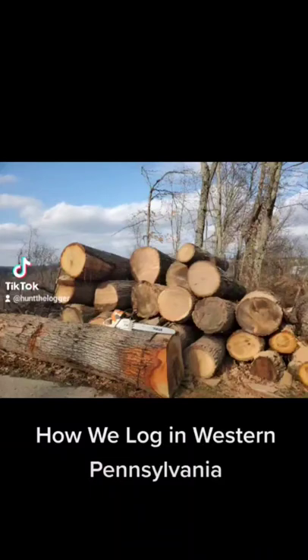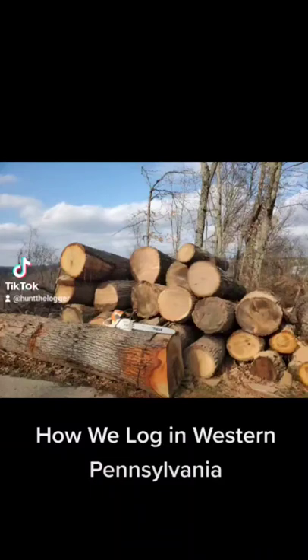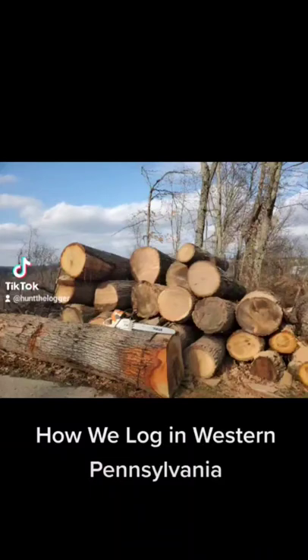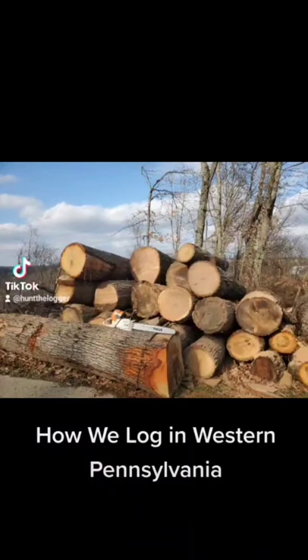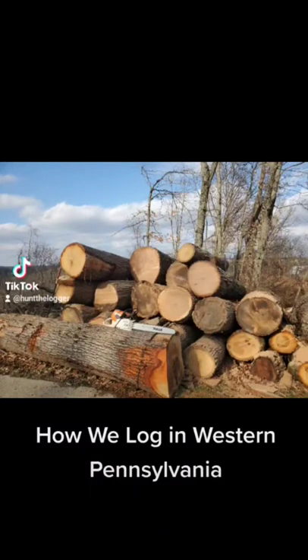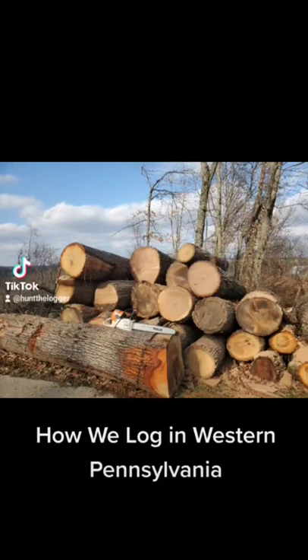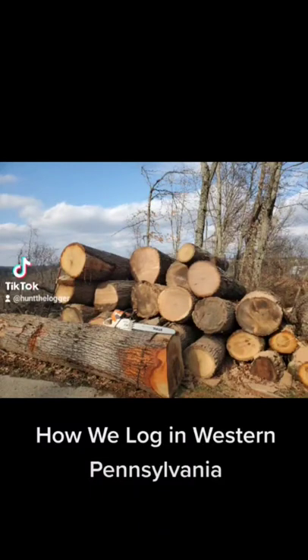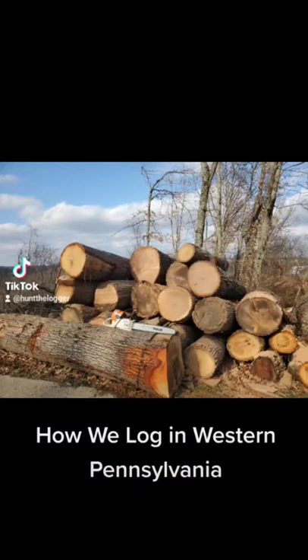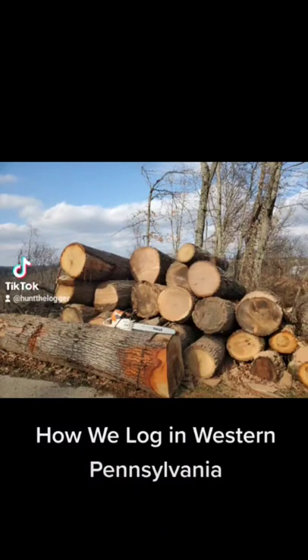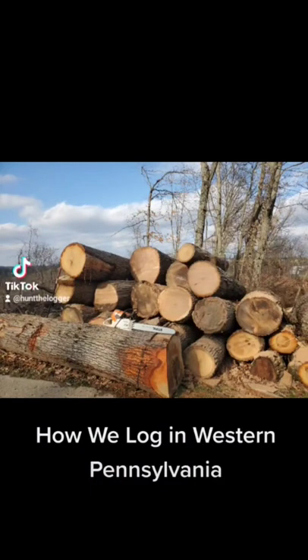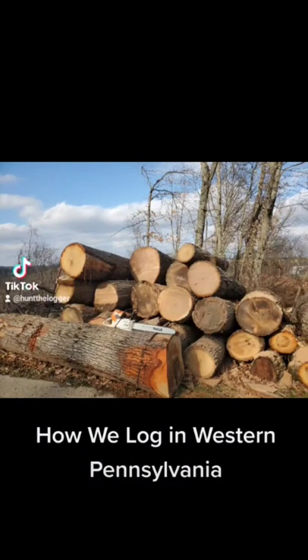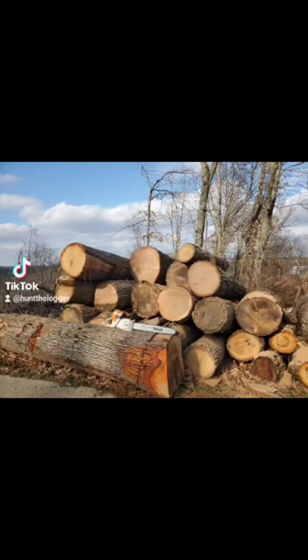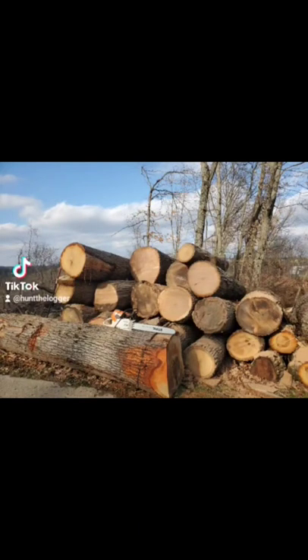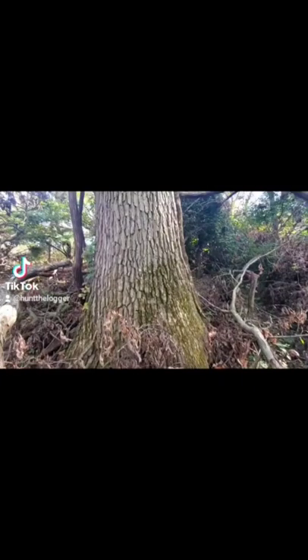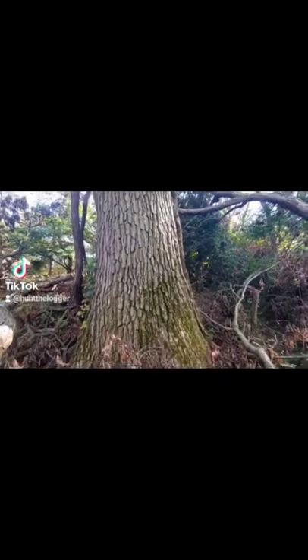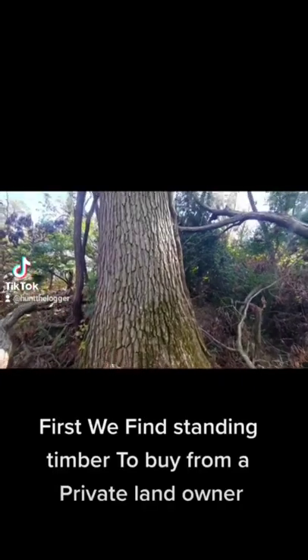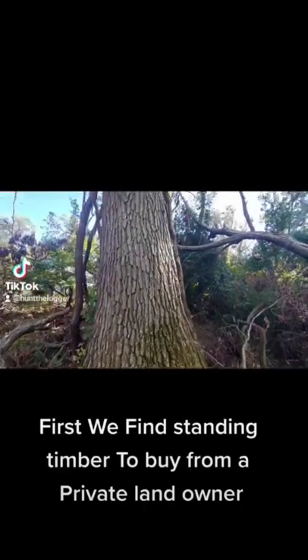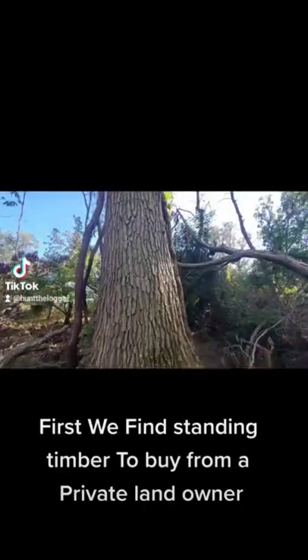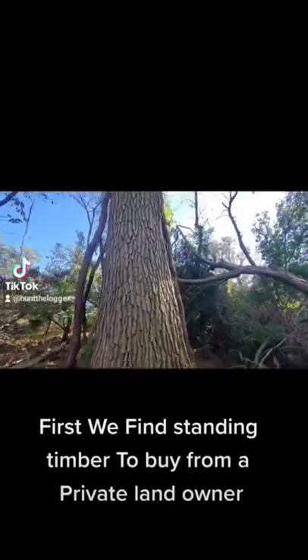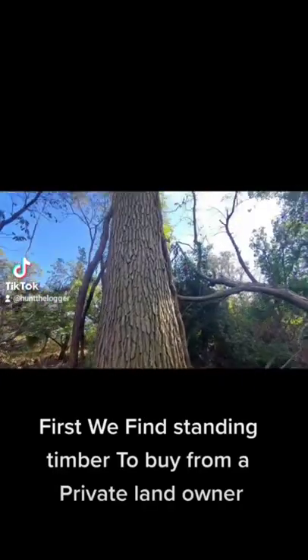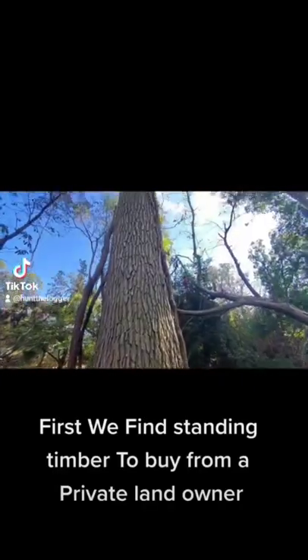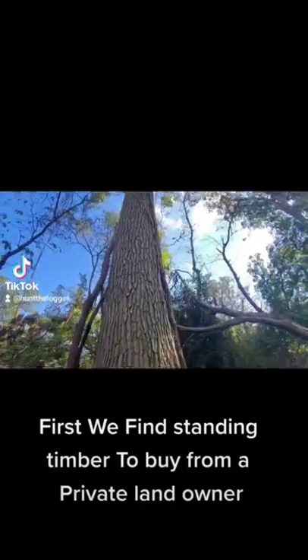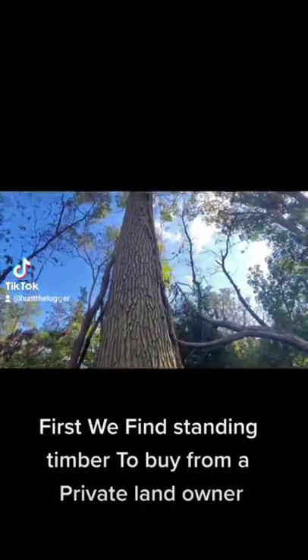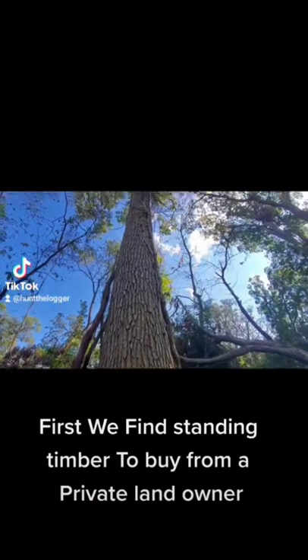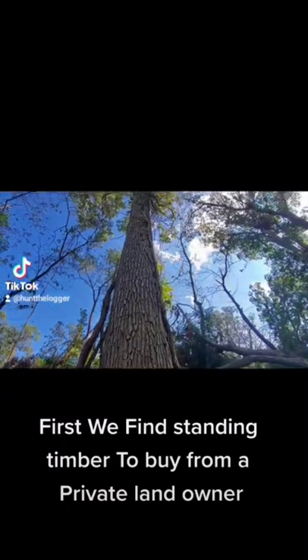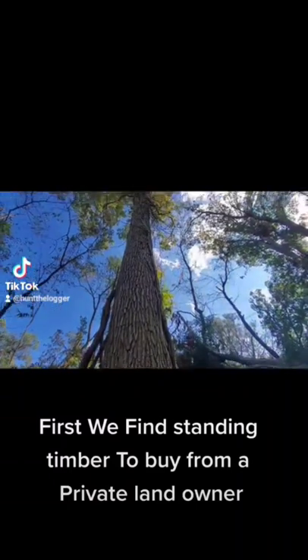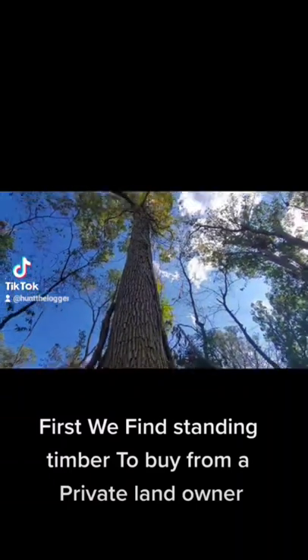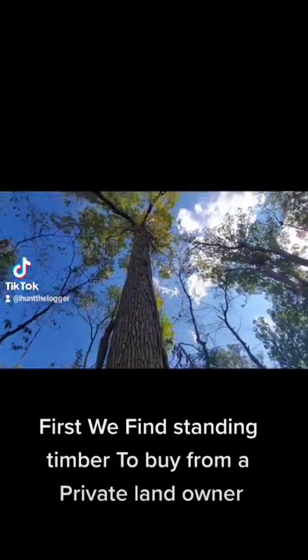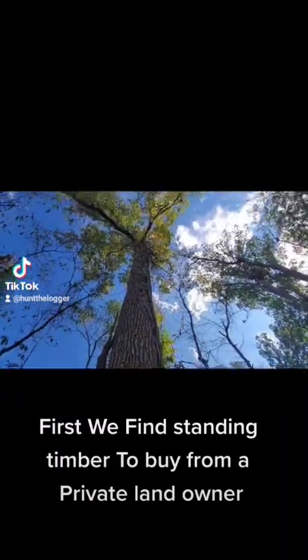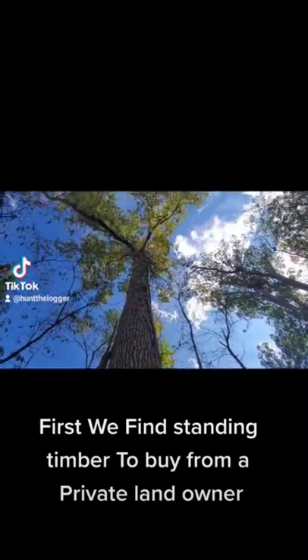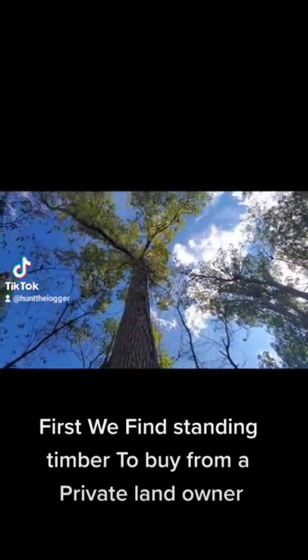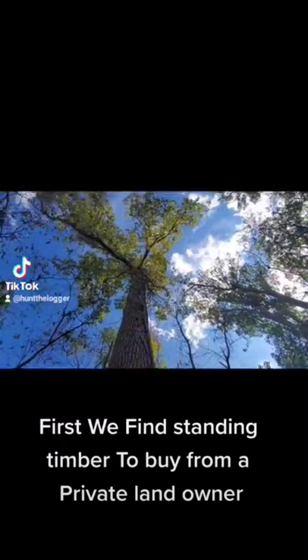How we log in western Pennsylvania. First, we find standing timber from a private land owner.